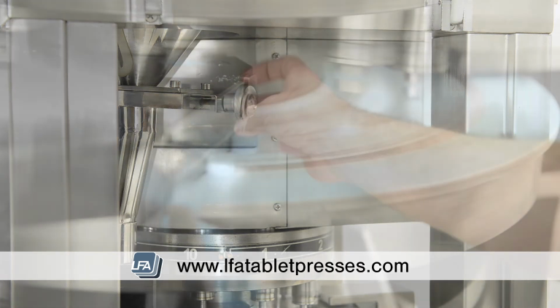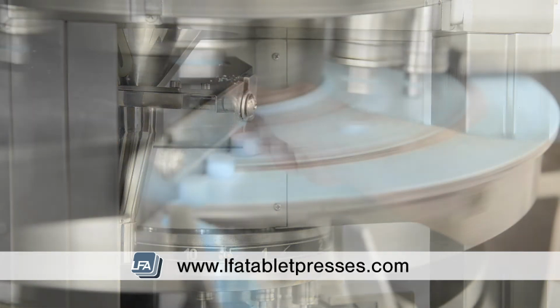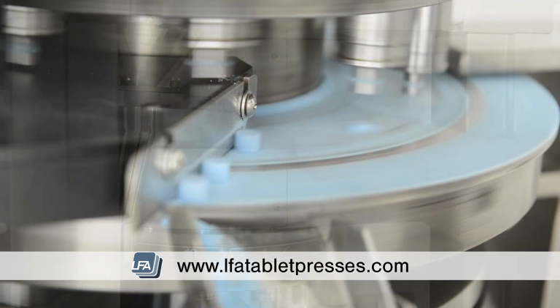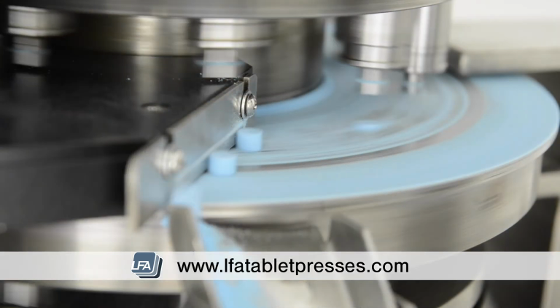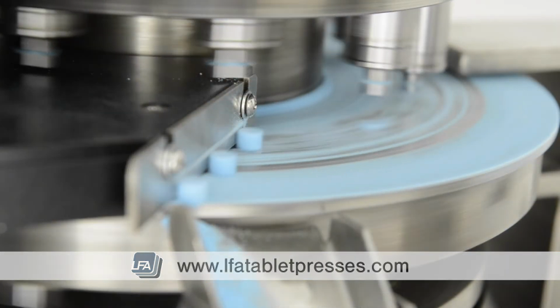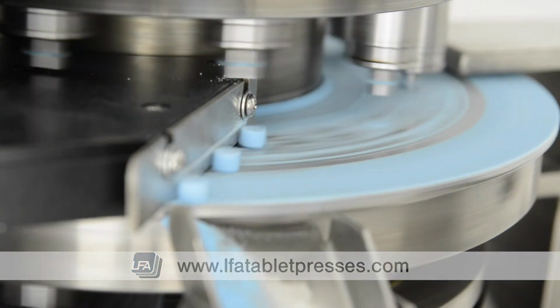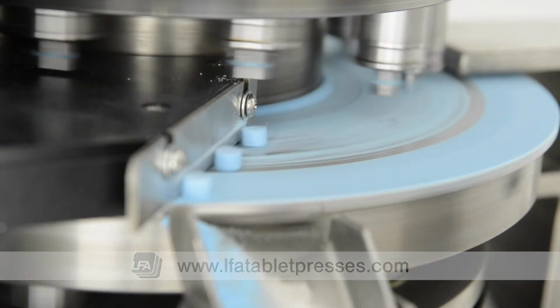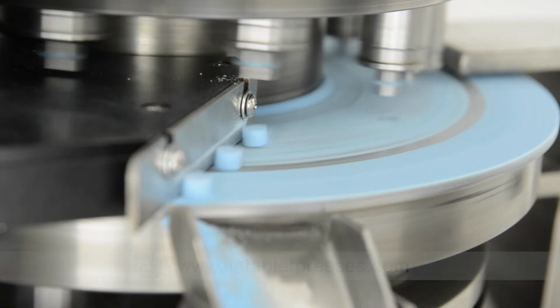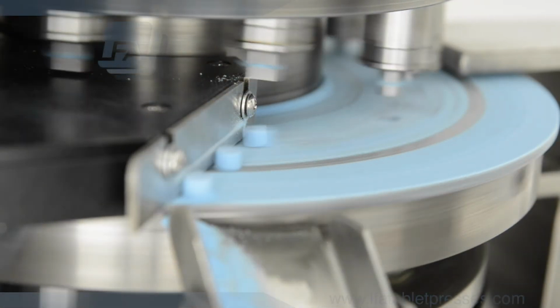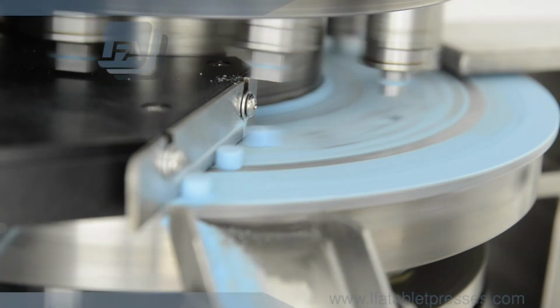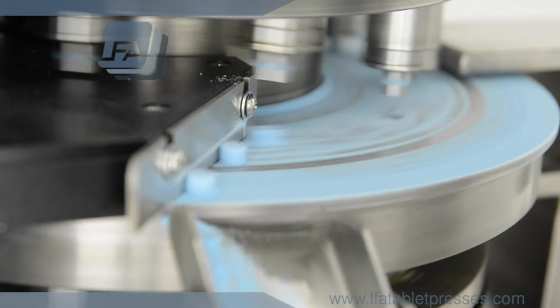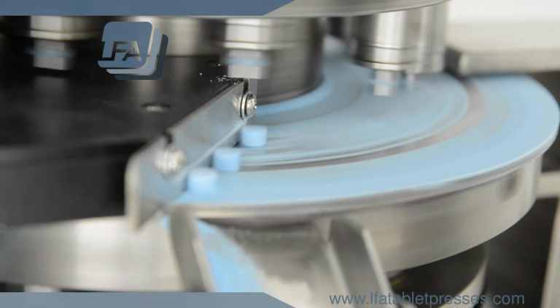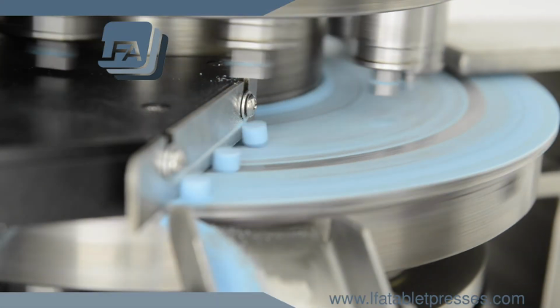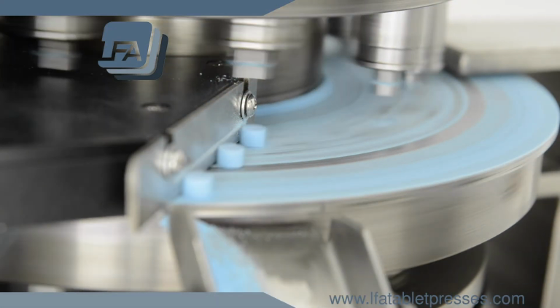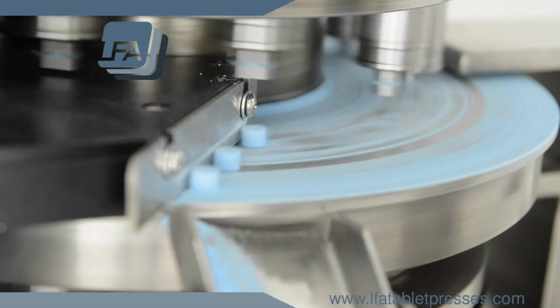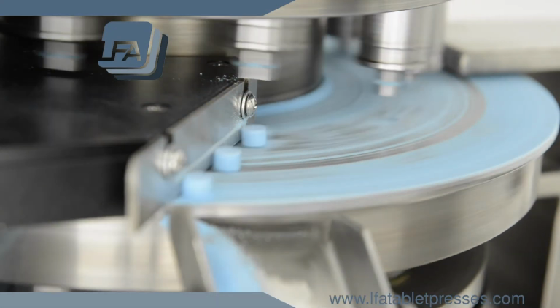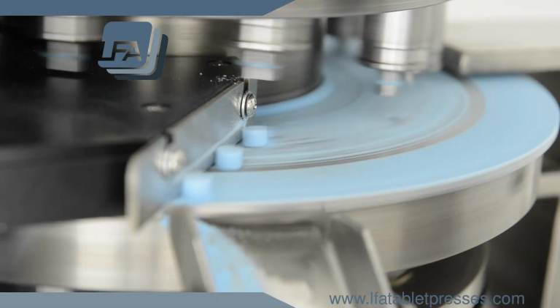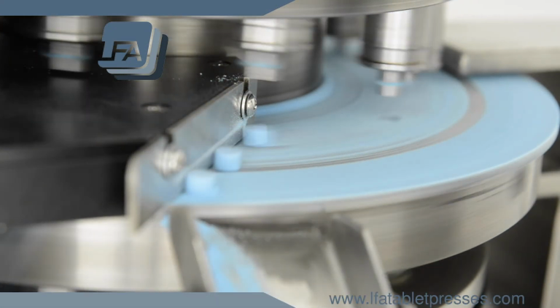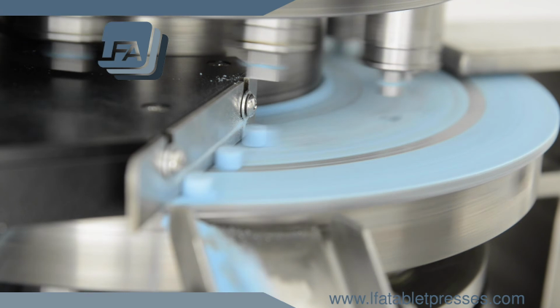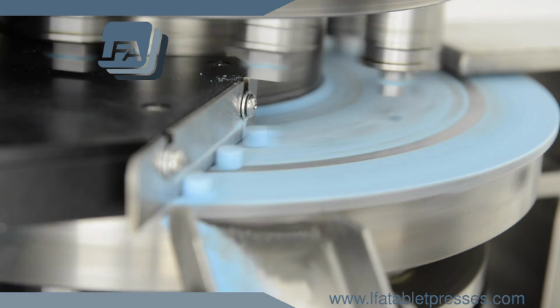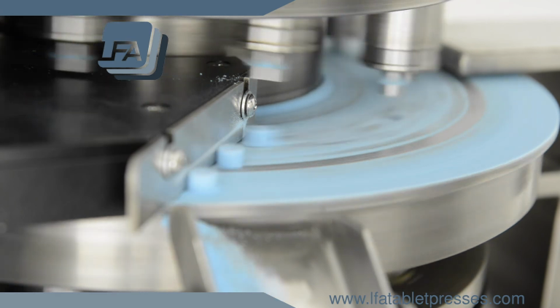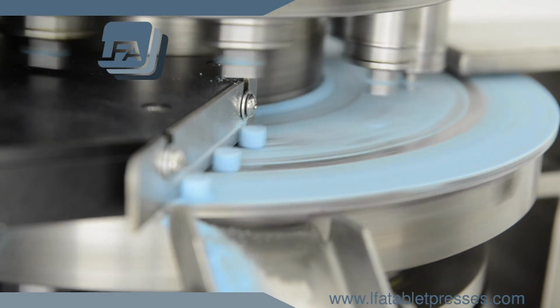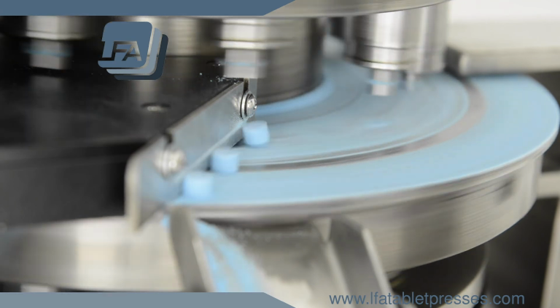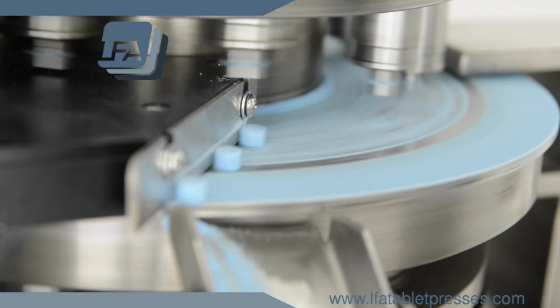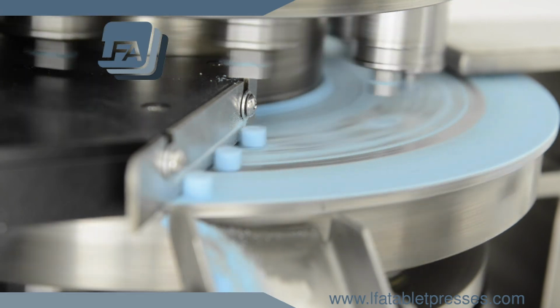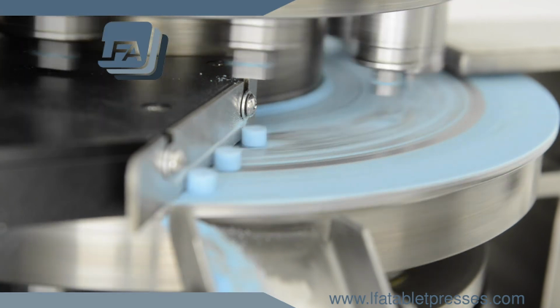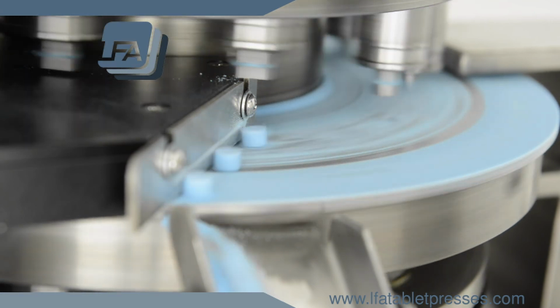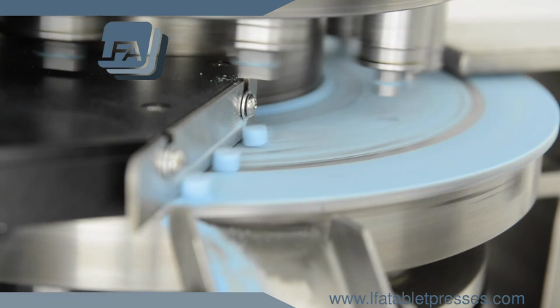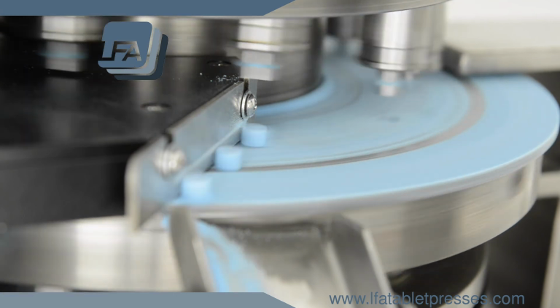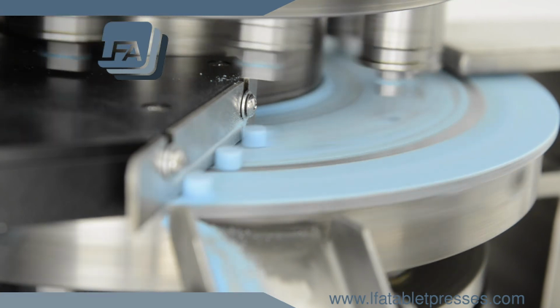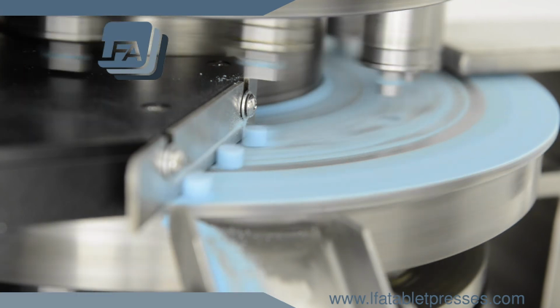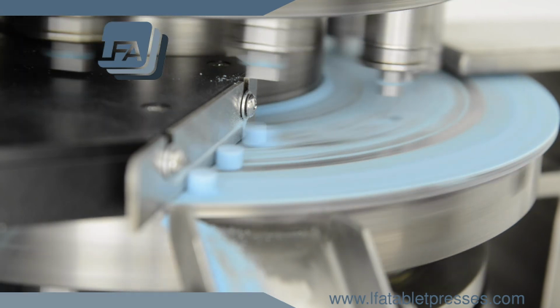For more information, products, and guides, please visit www.lfatabletpresses.com.